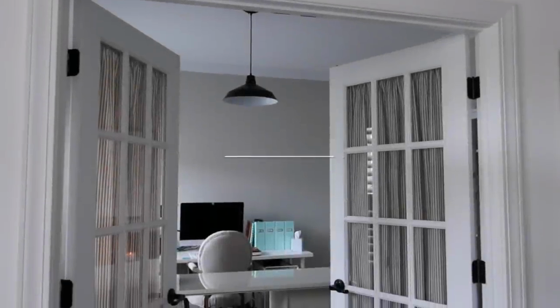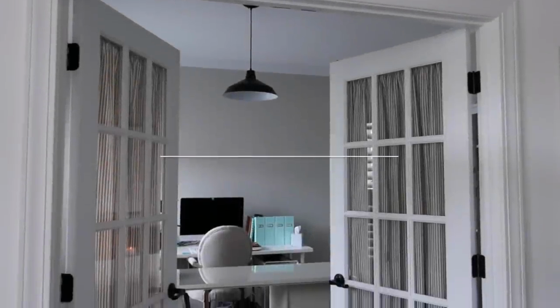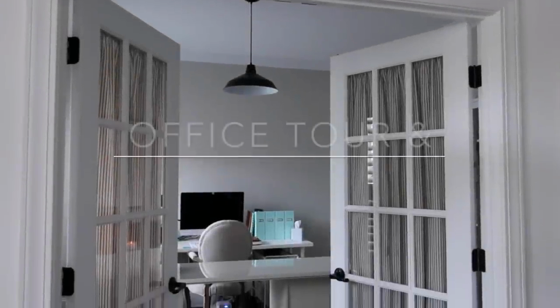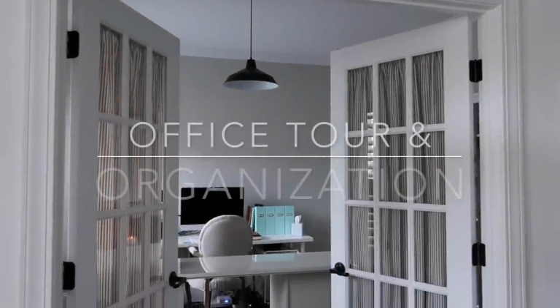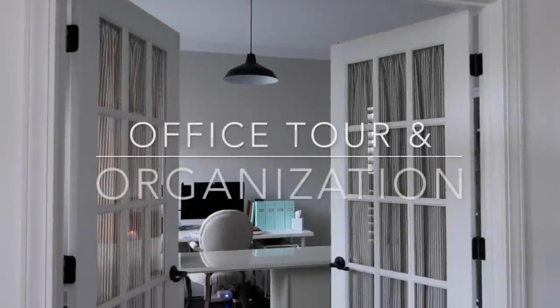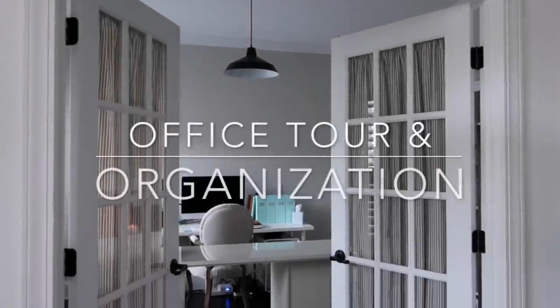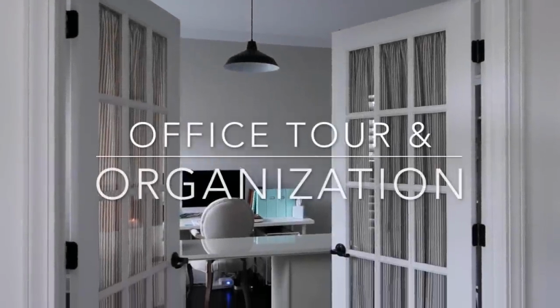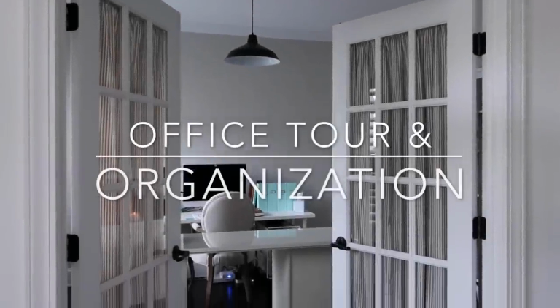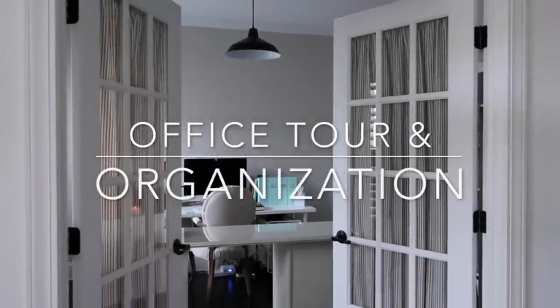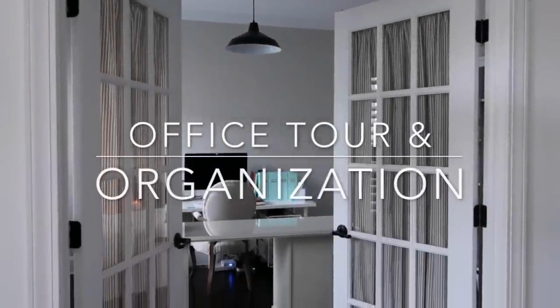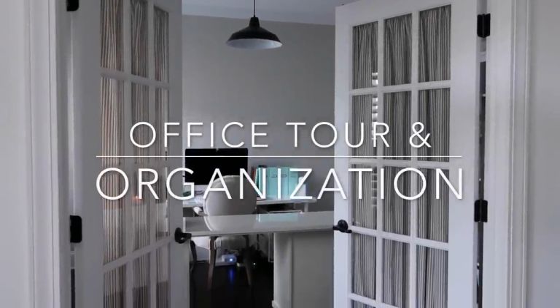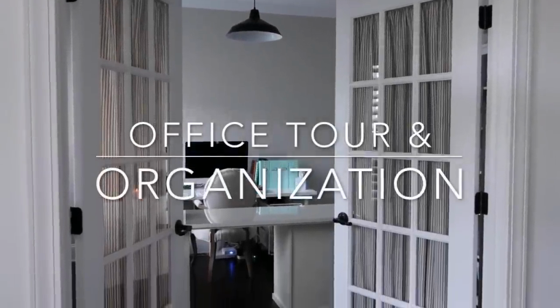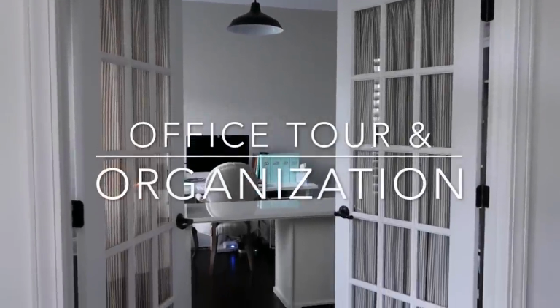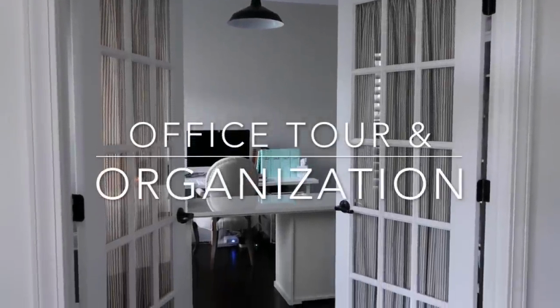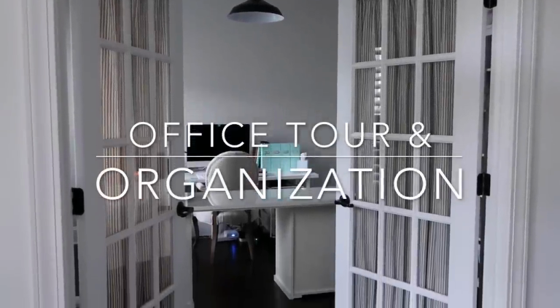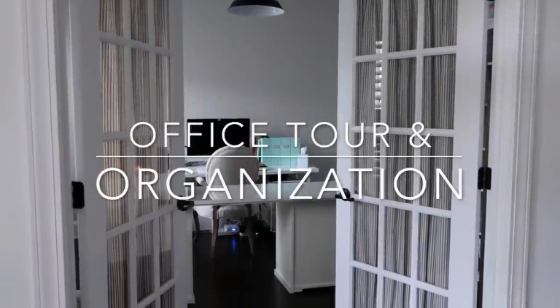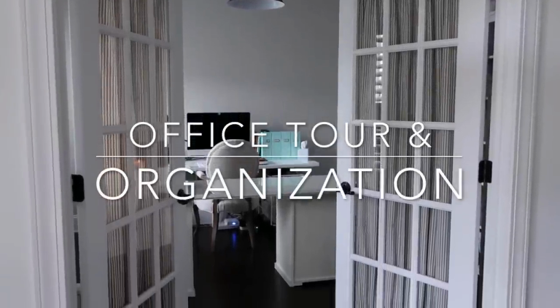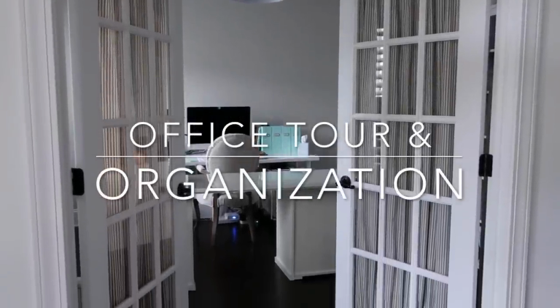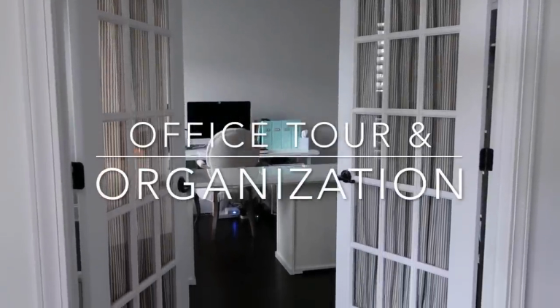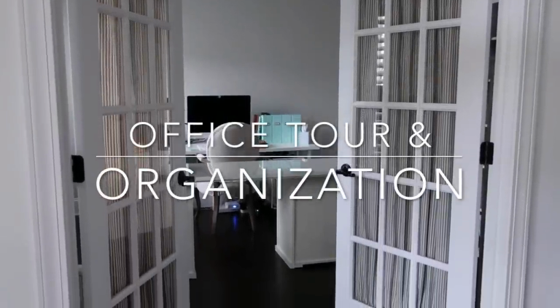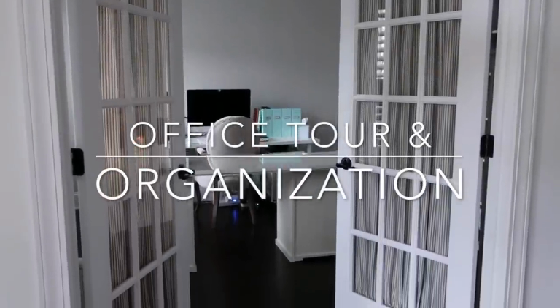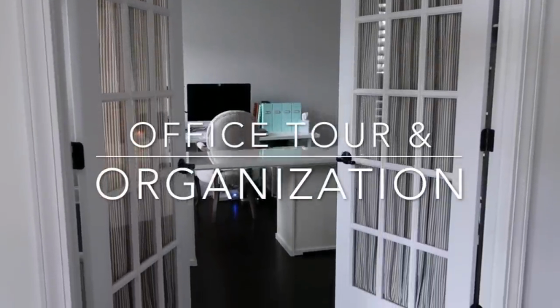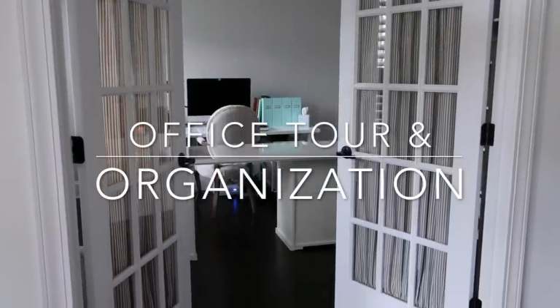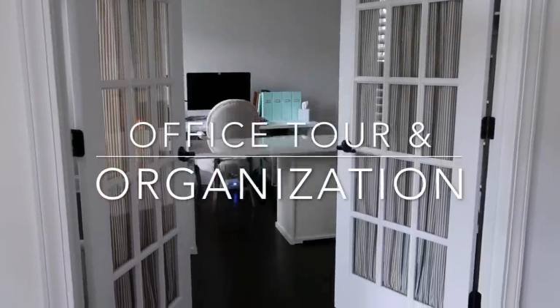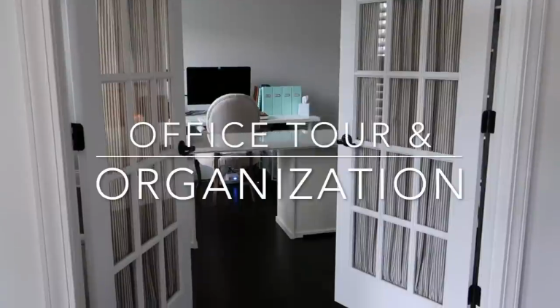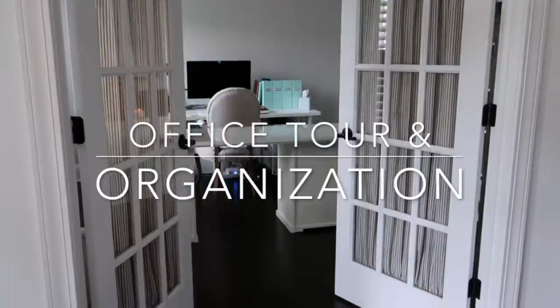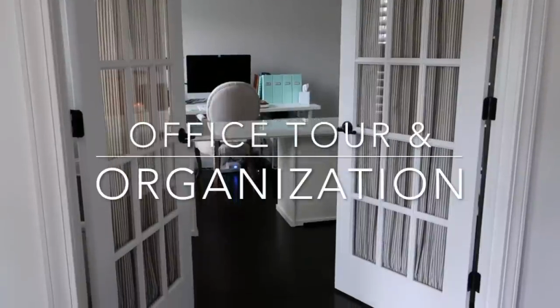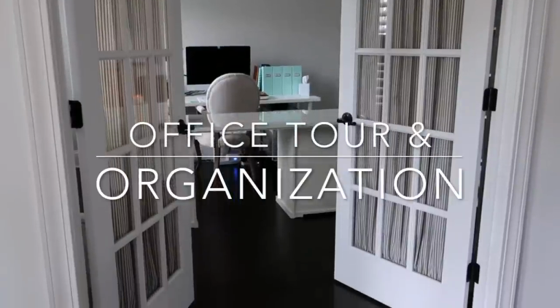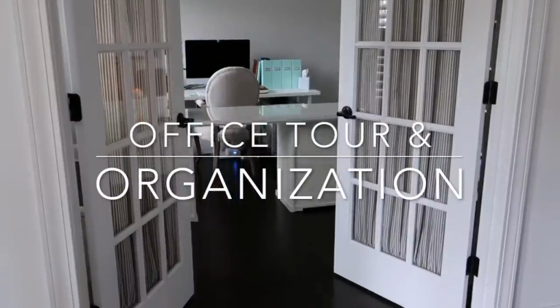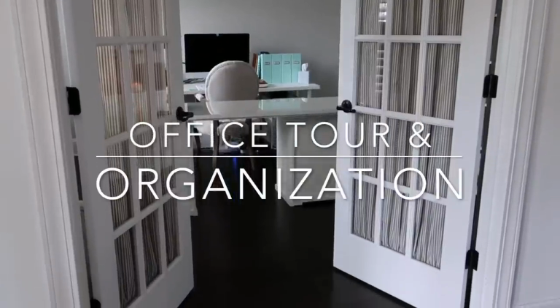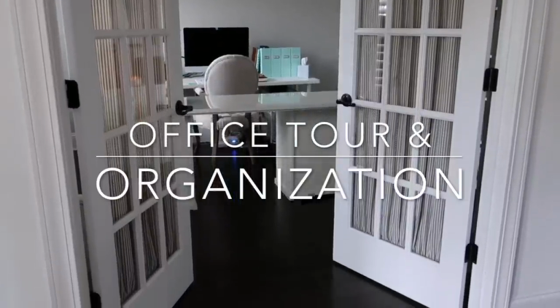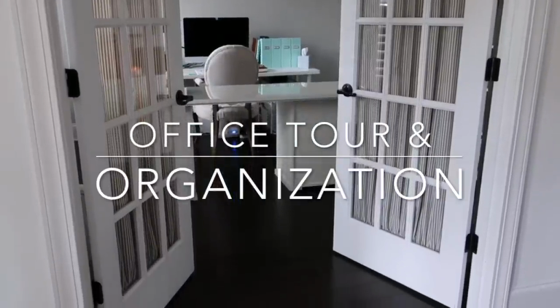Hi friends, welcome back to my channel. Today I'm going to take you on a tour of my home office and show you how it's organized. Enjoy!